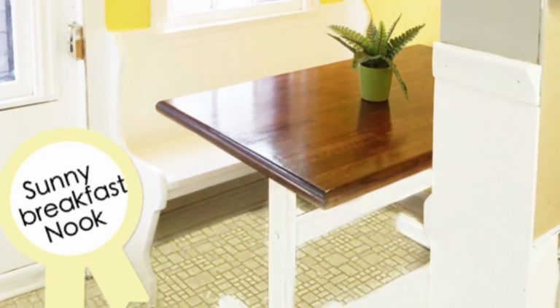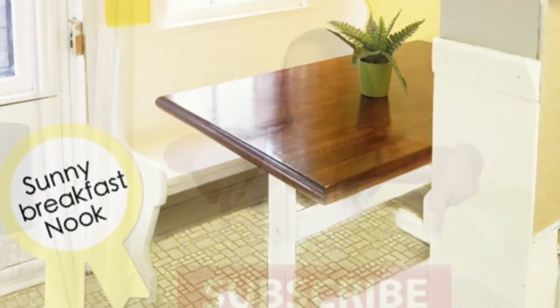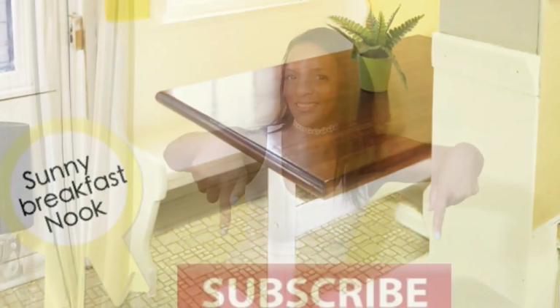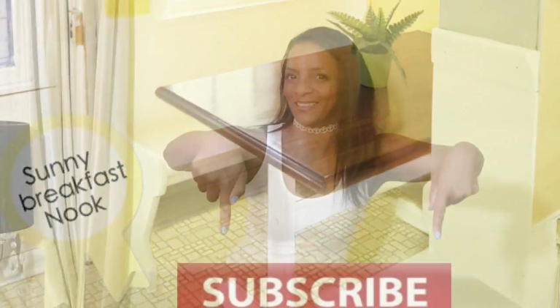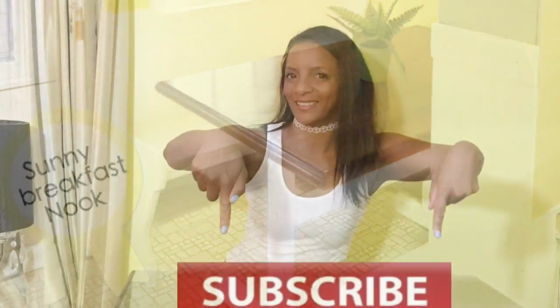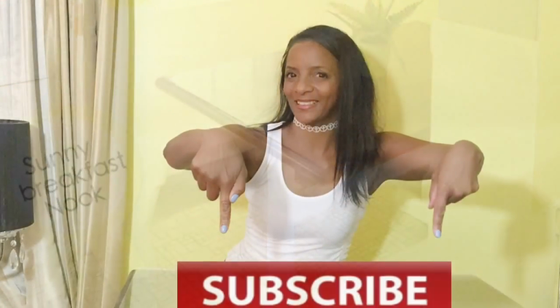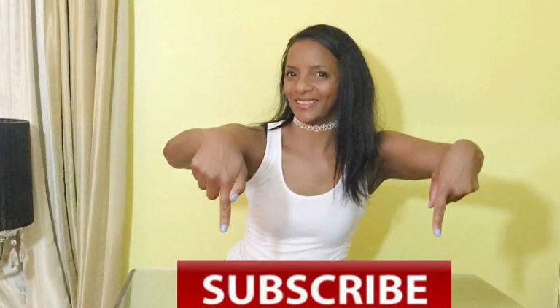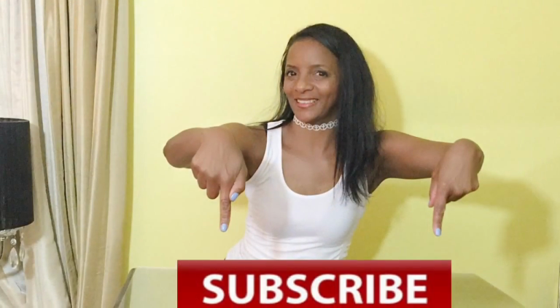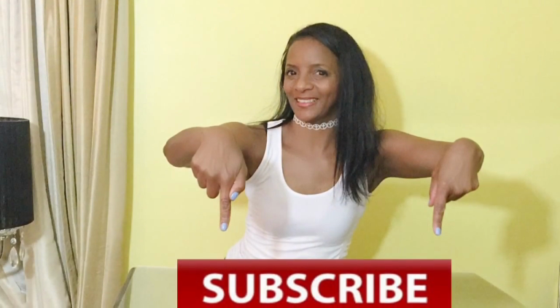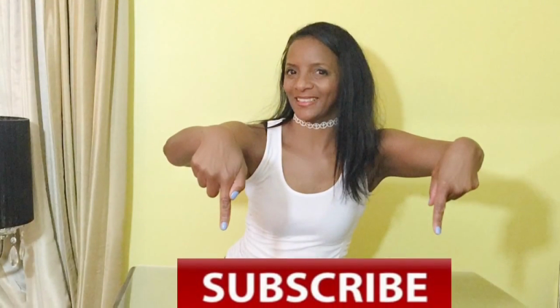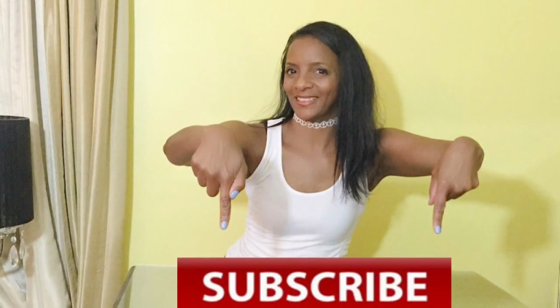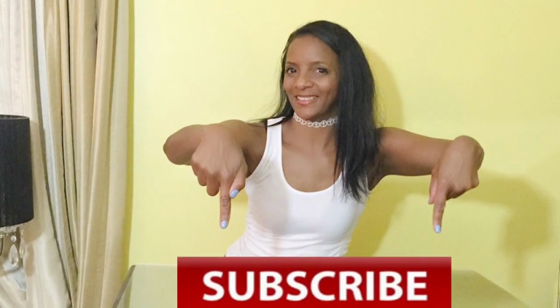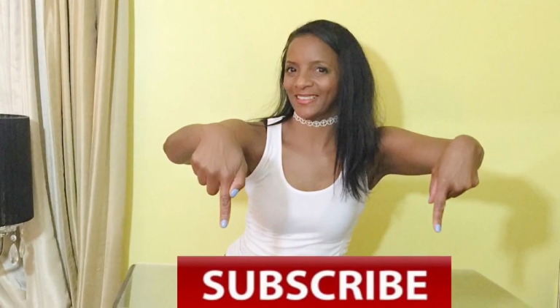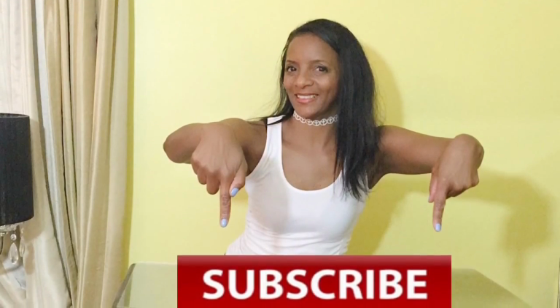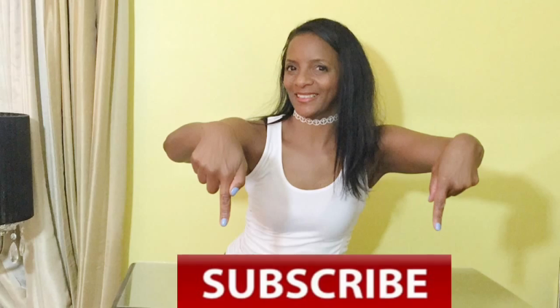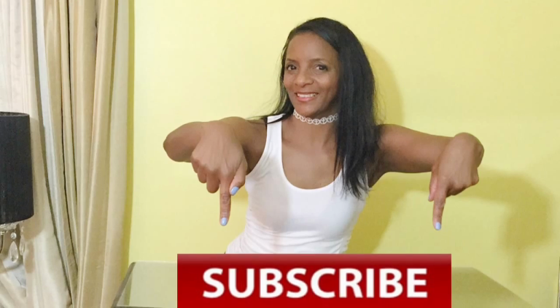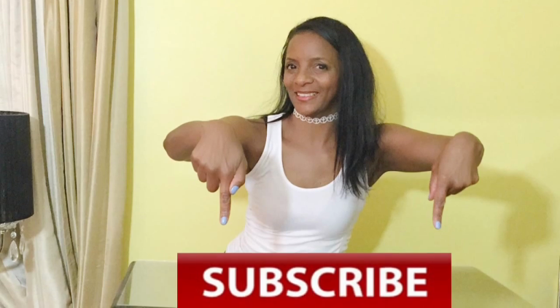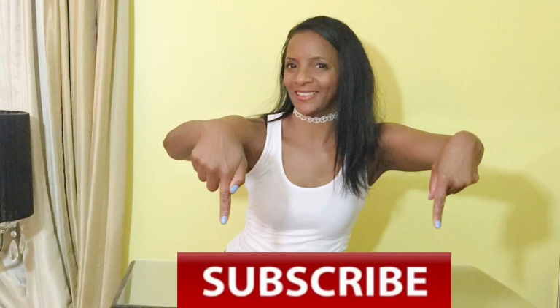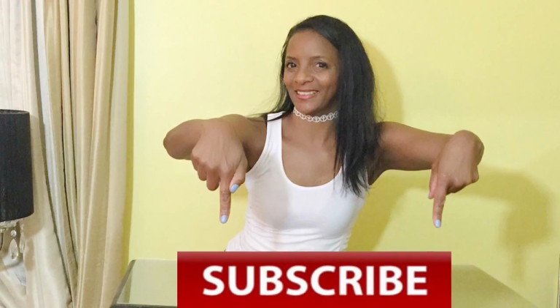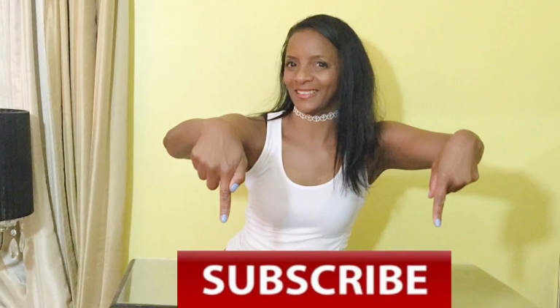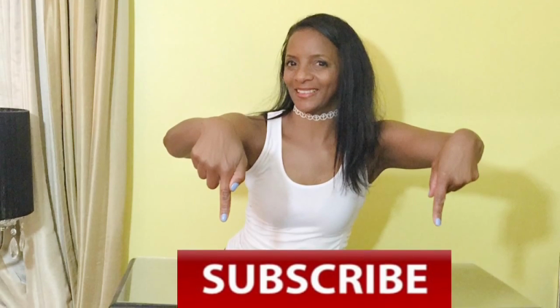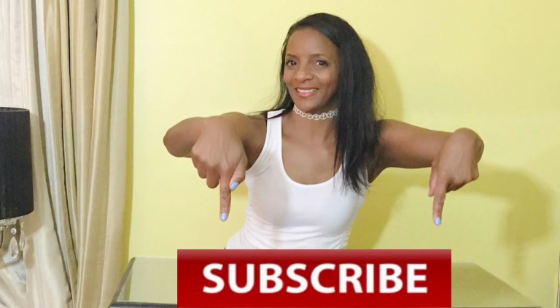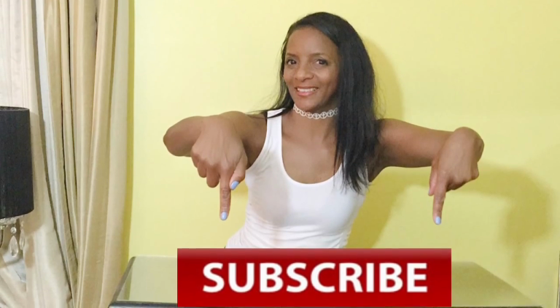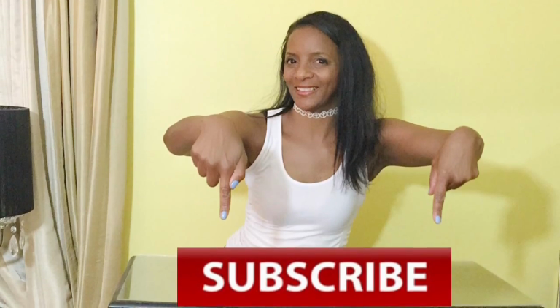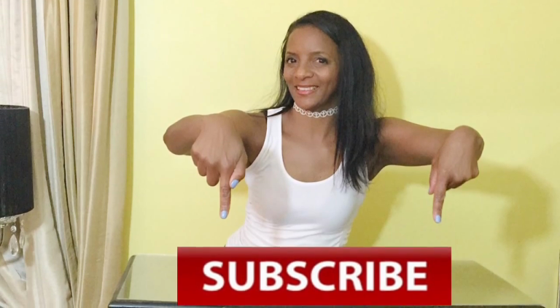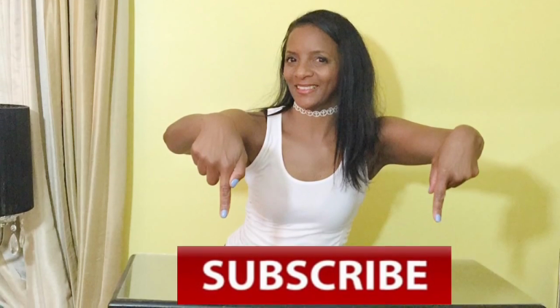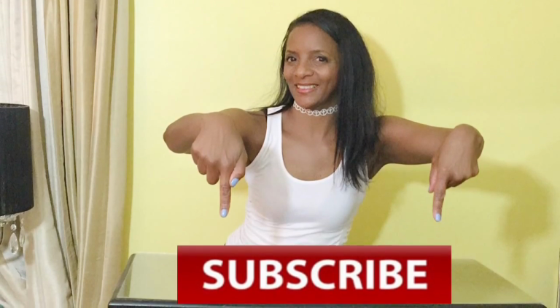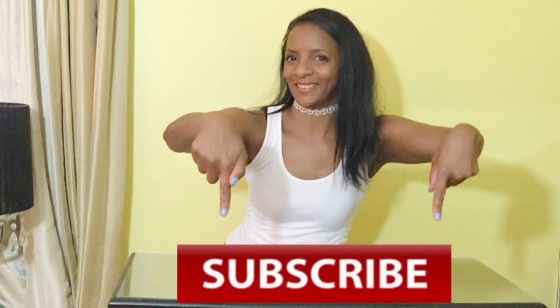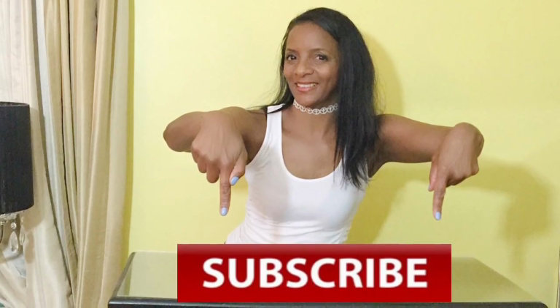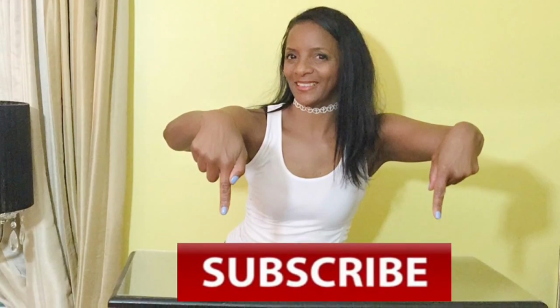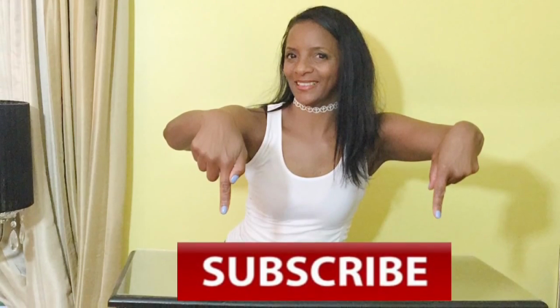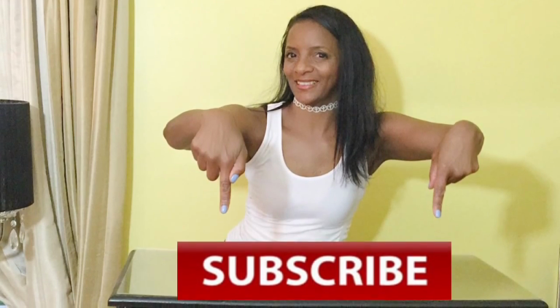If you like my videos, you know exactly what to do — click that subscribe button. Thank you.